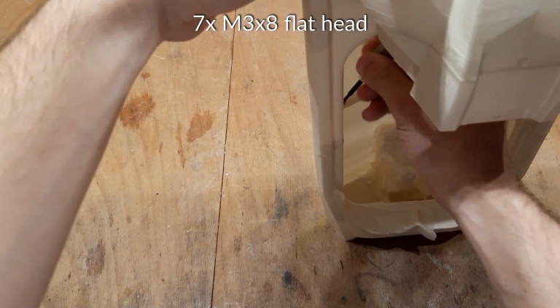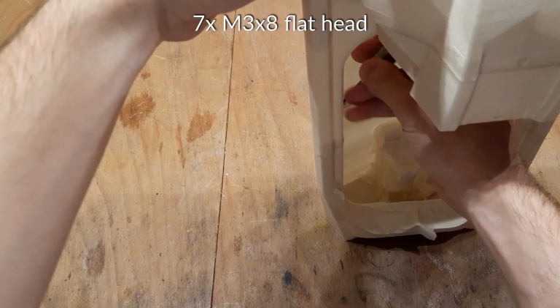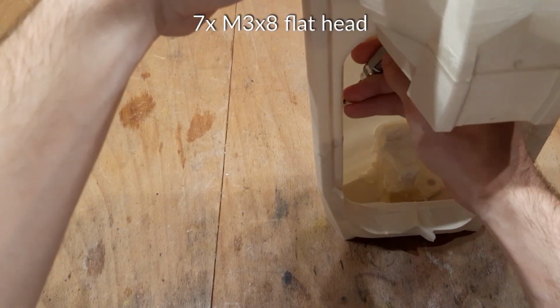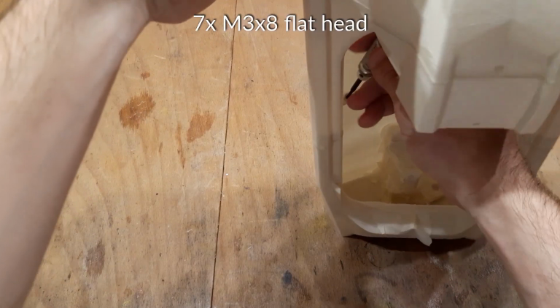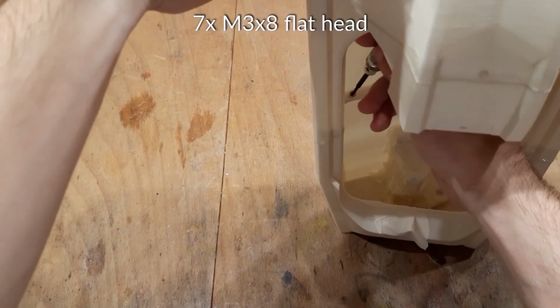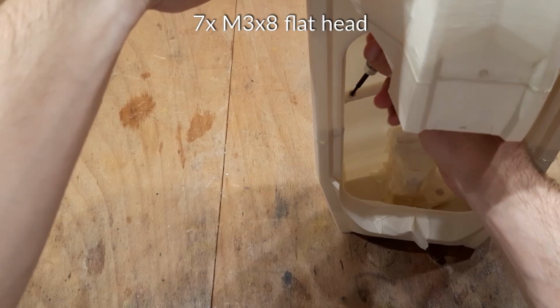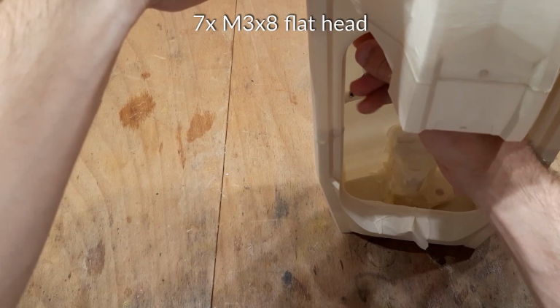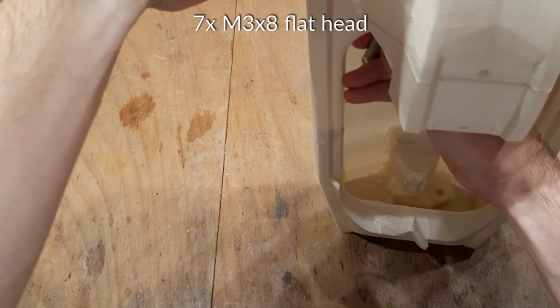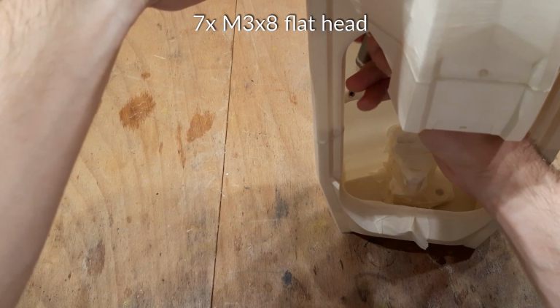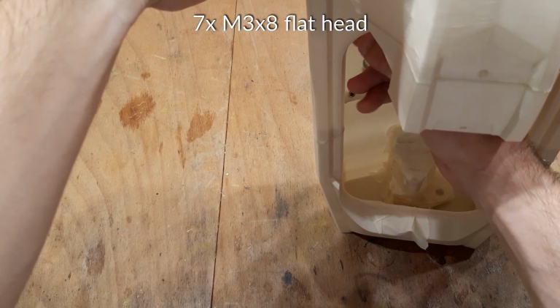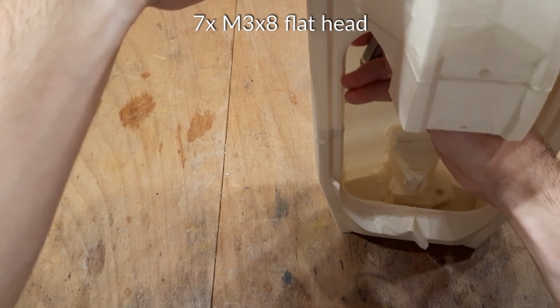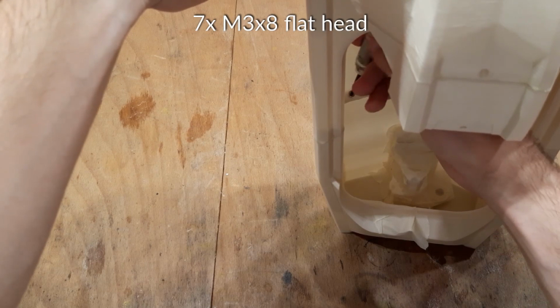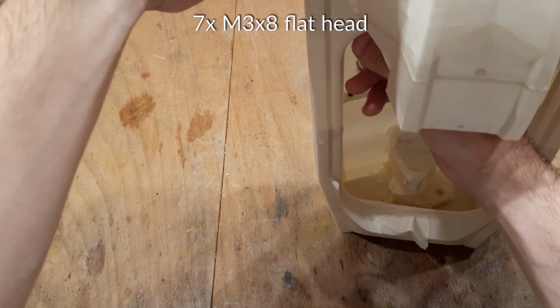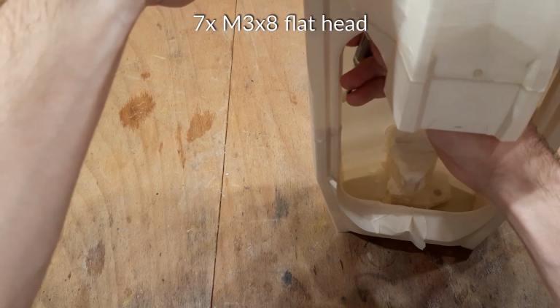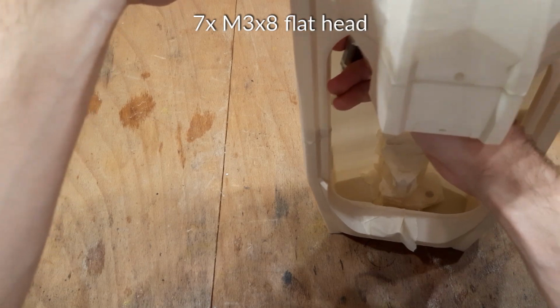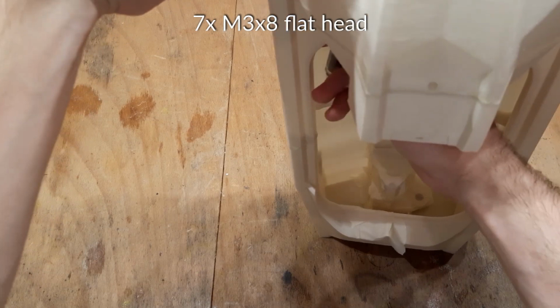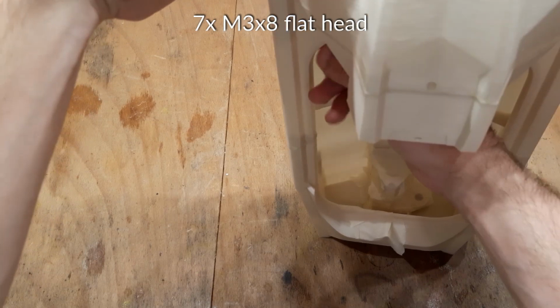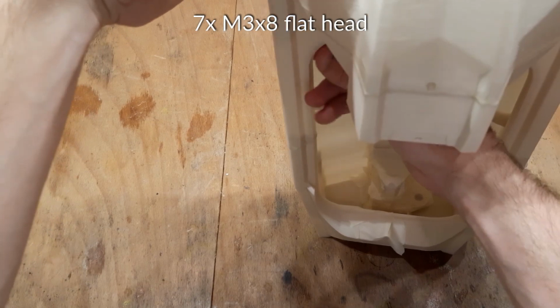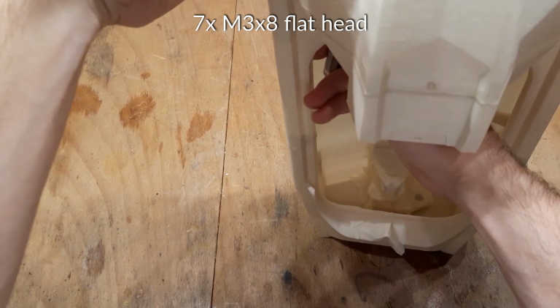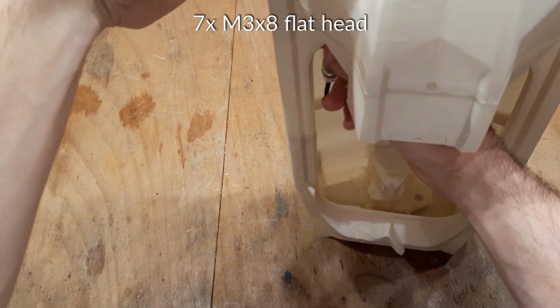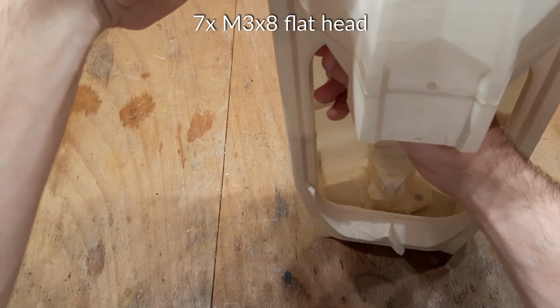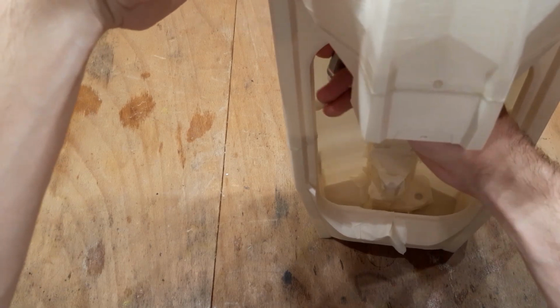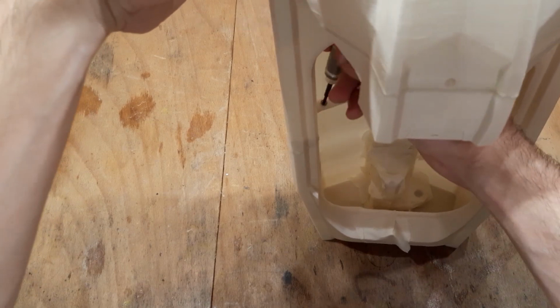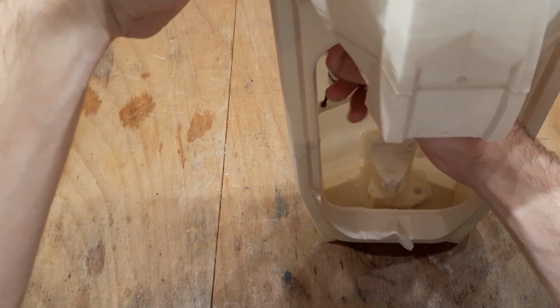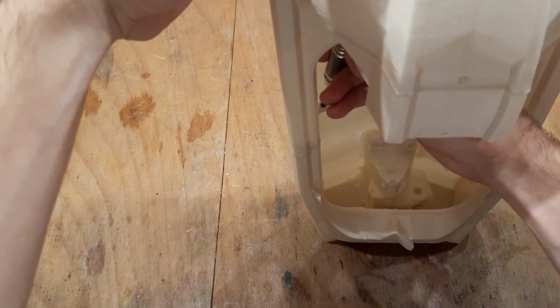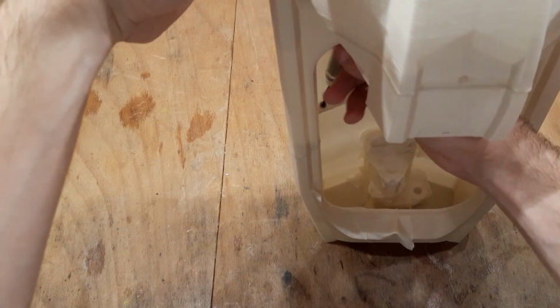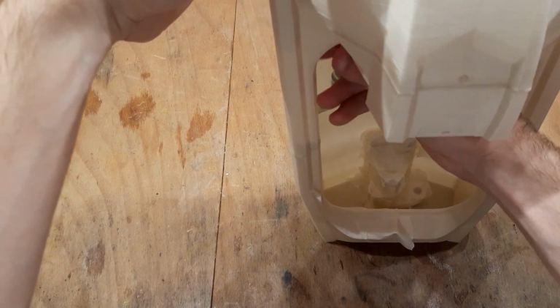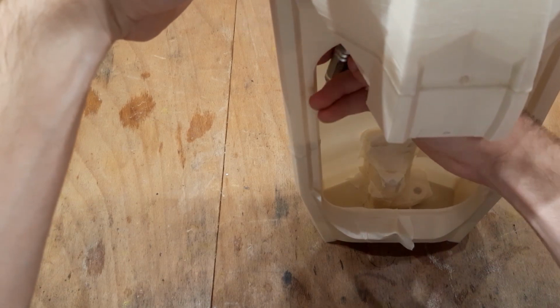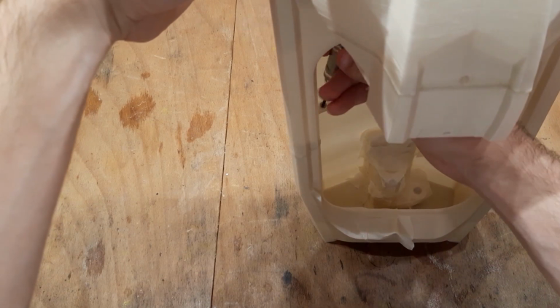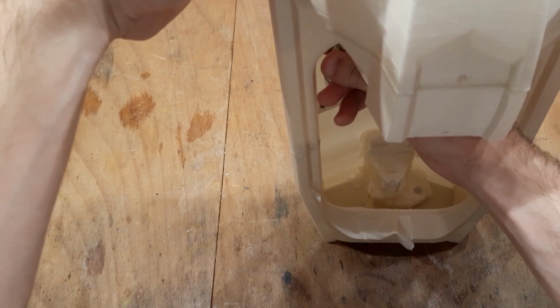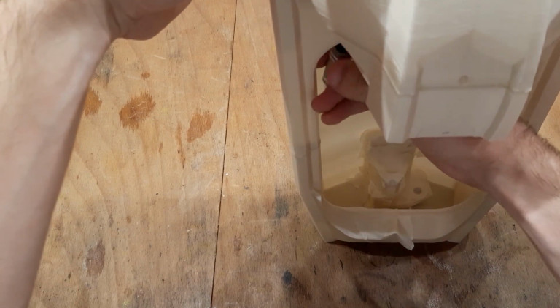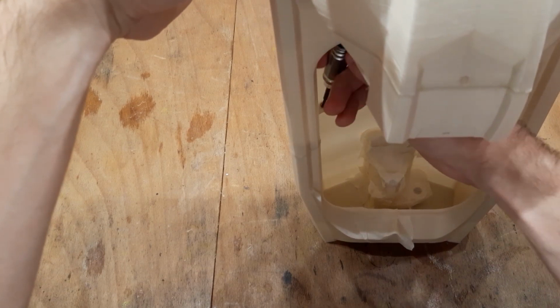When gluing the whole hull together, you will have a bit limited access to the screws, but because they are angled, it won't be a problem.